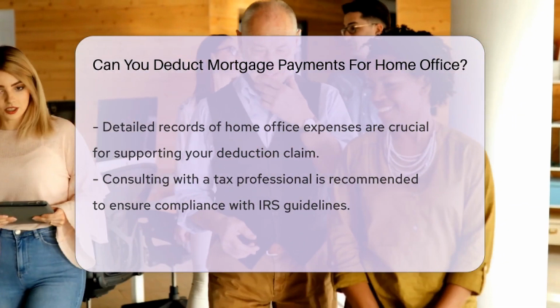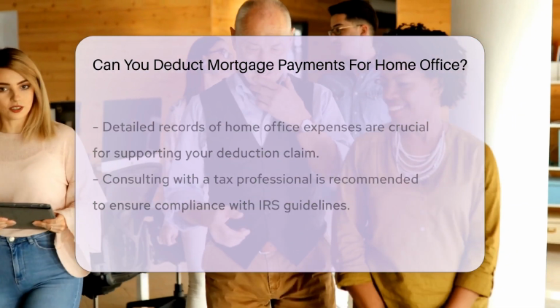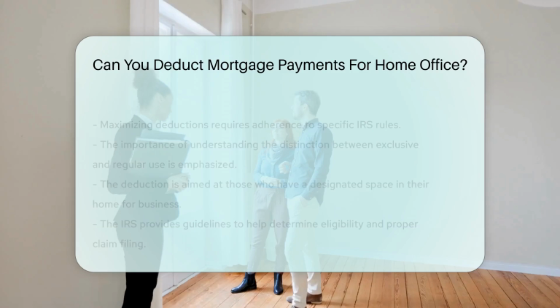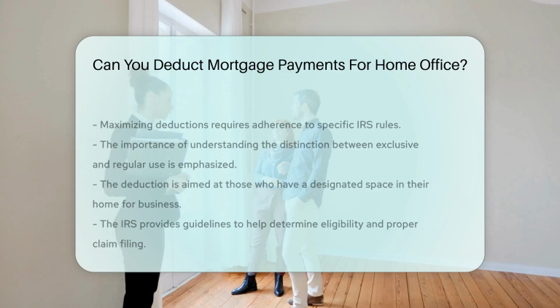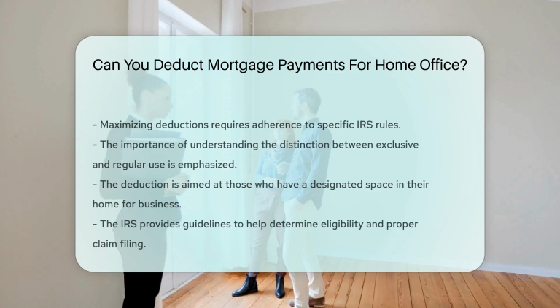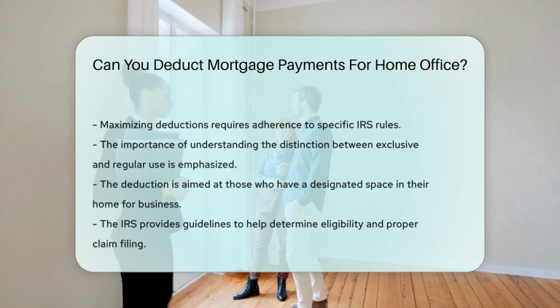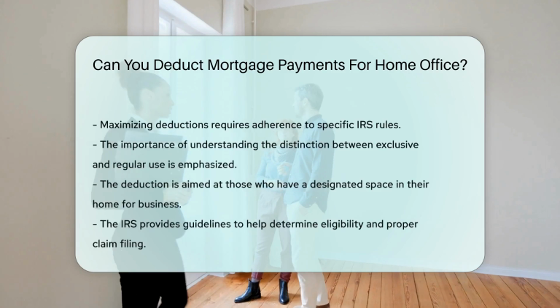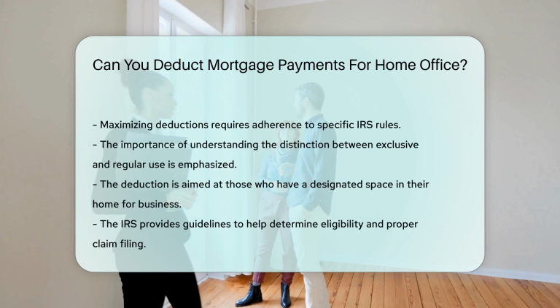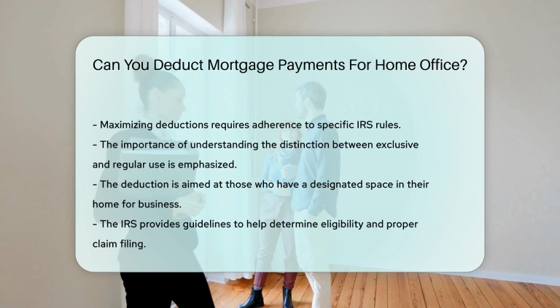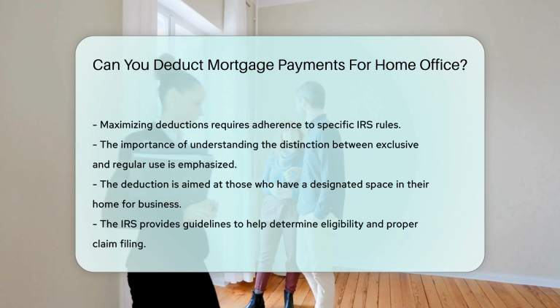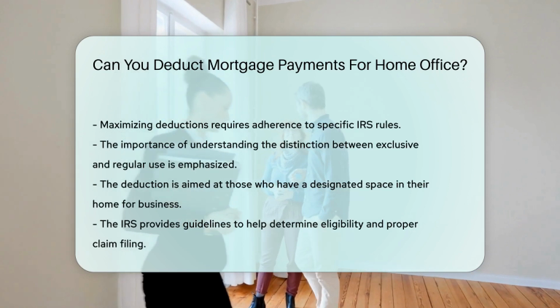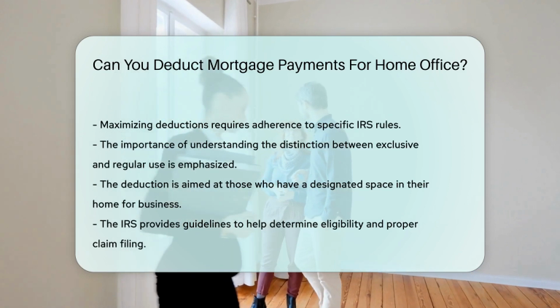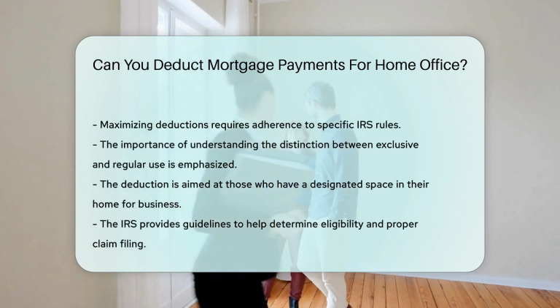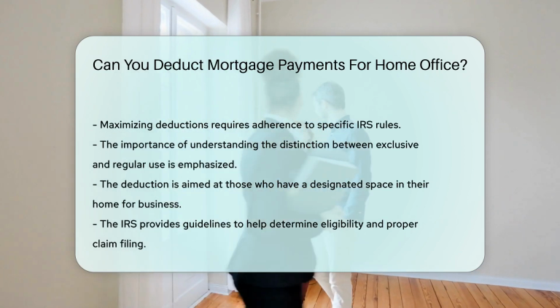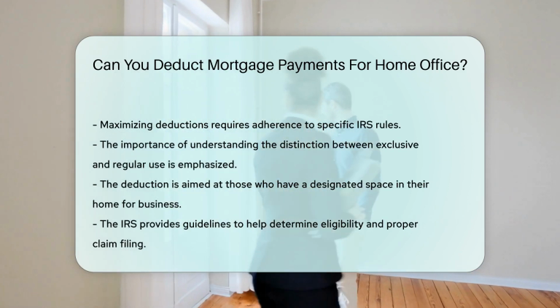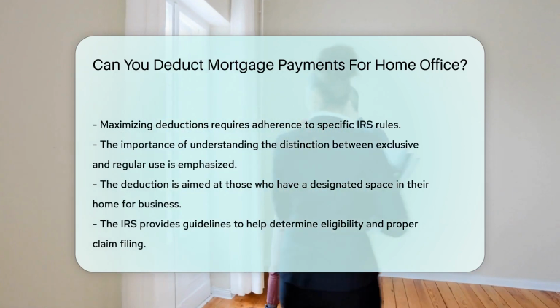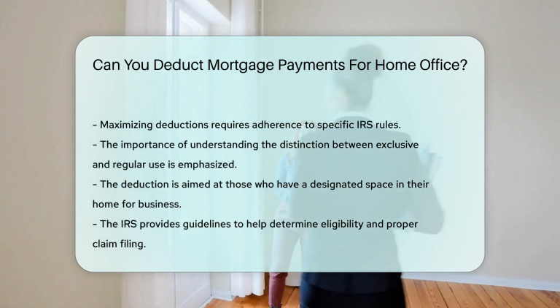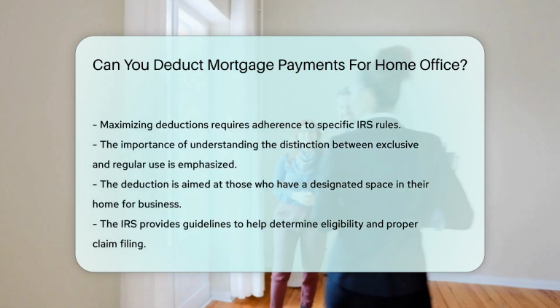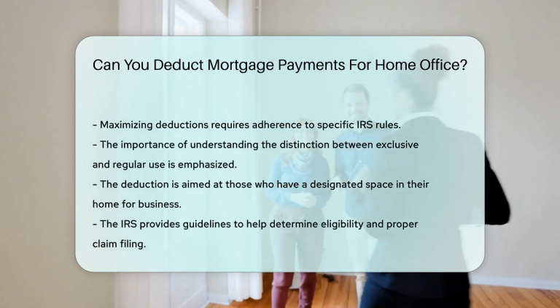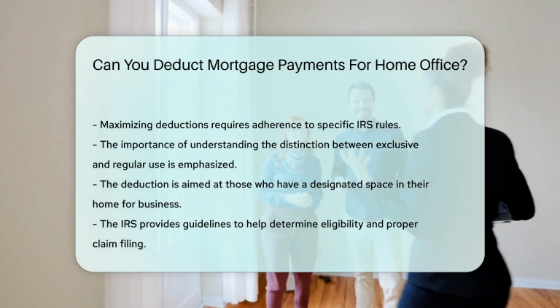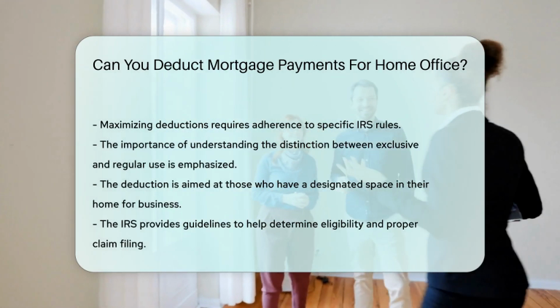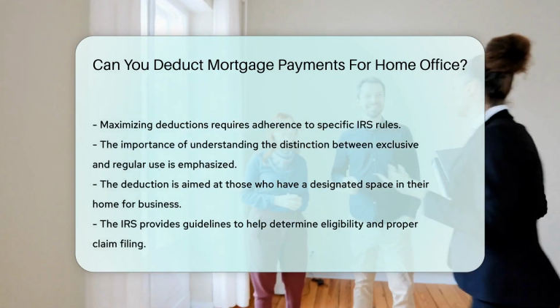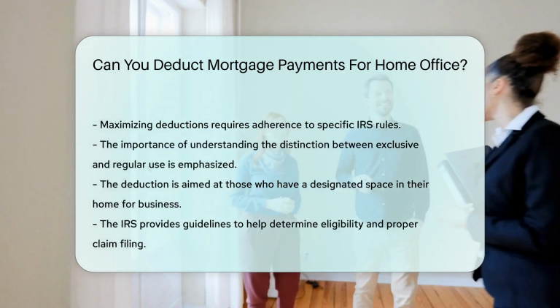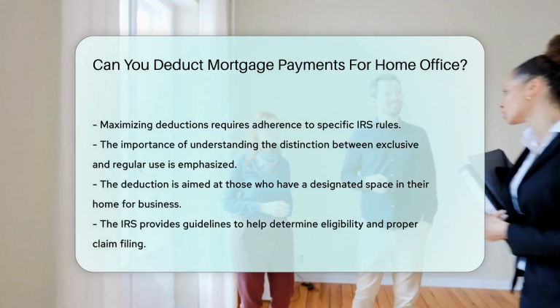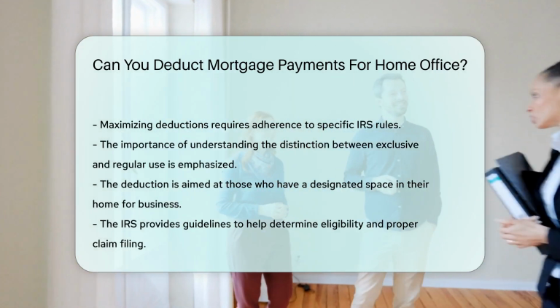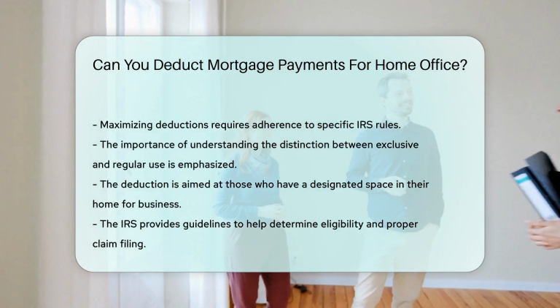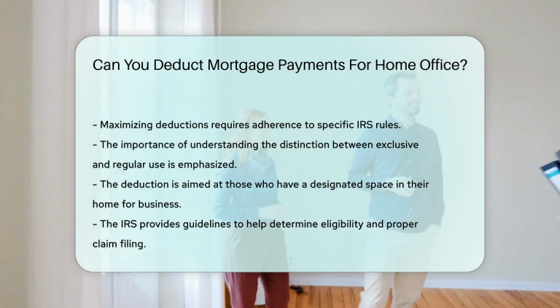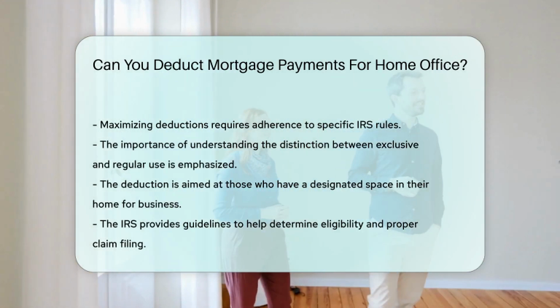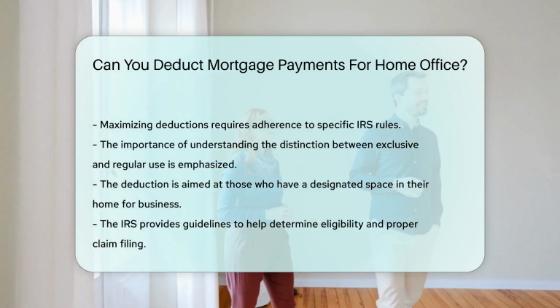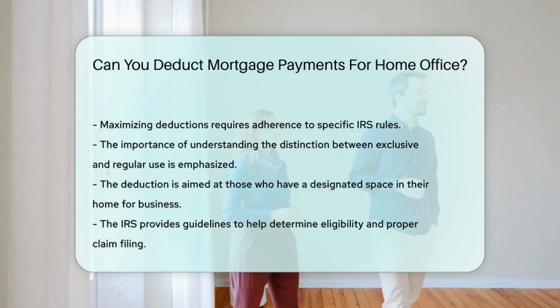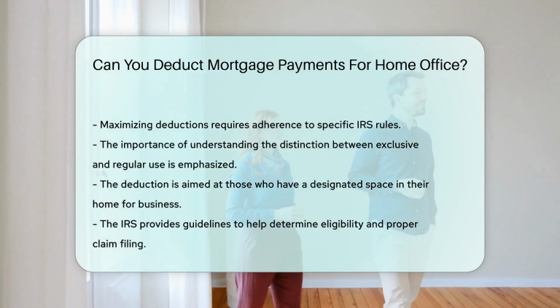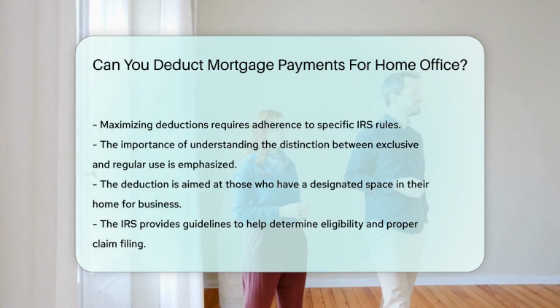Consult with a tax professional to ensure compliance with IRS guidelines and maximize your deductions.